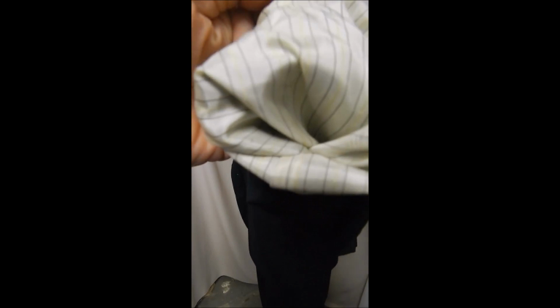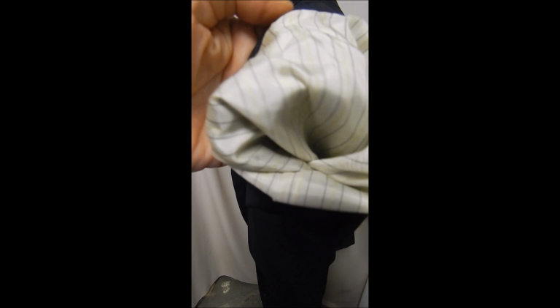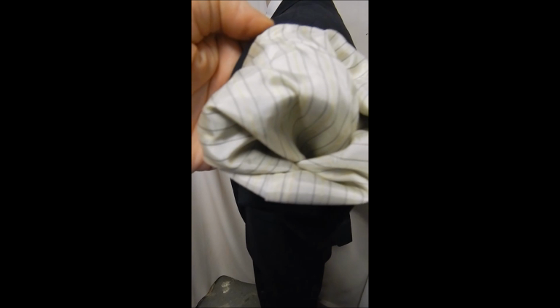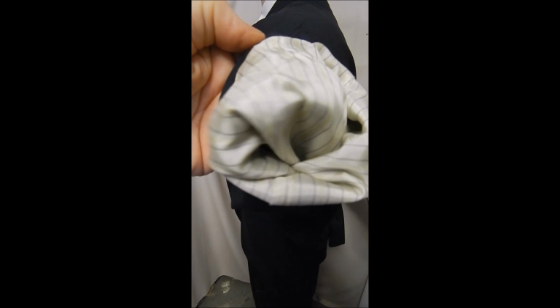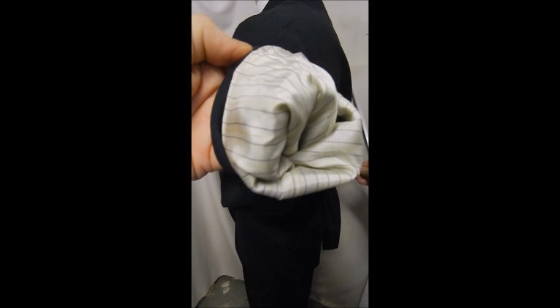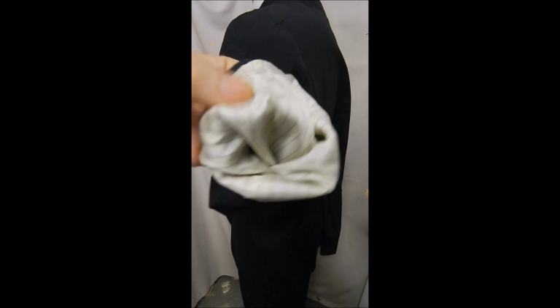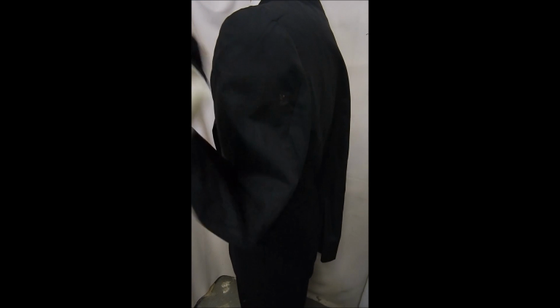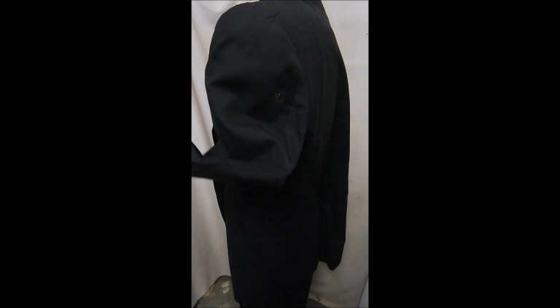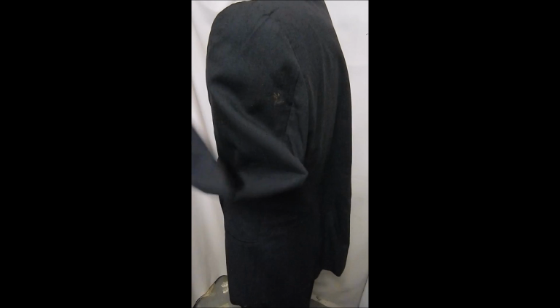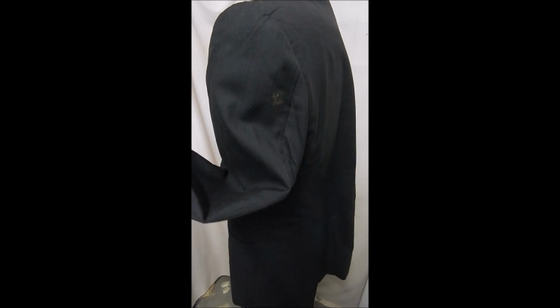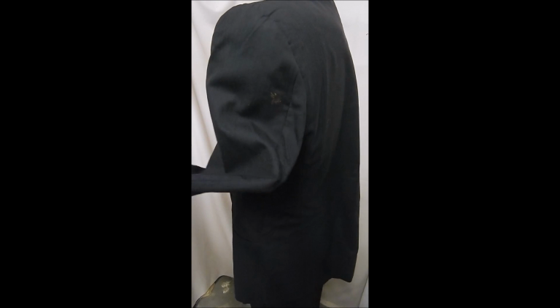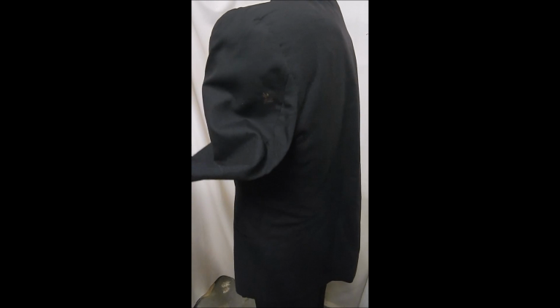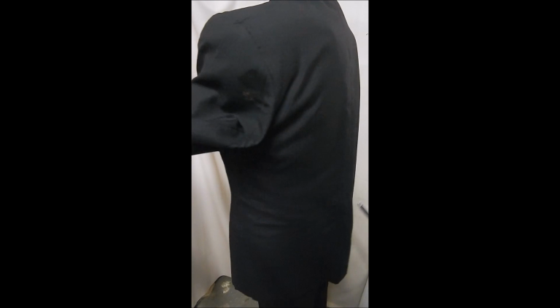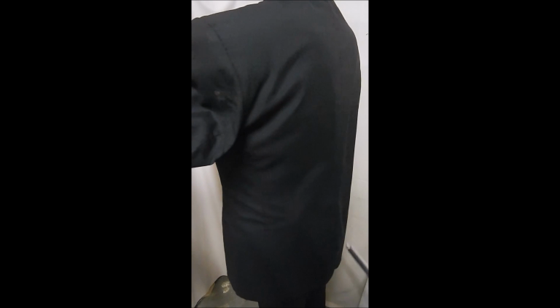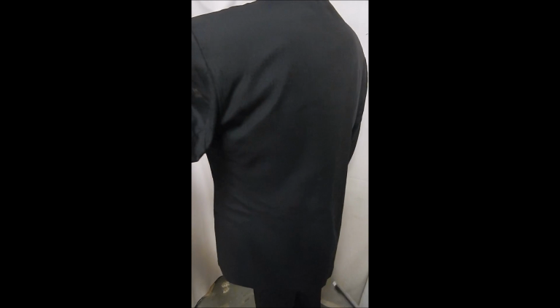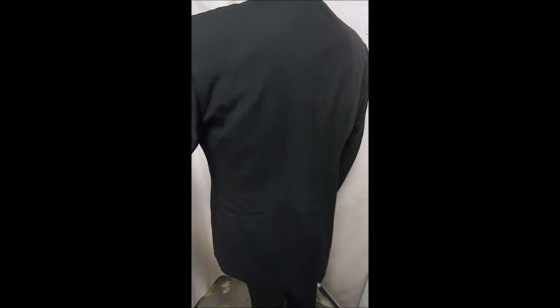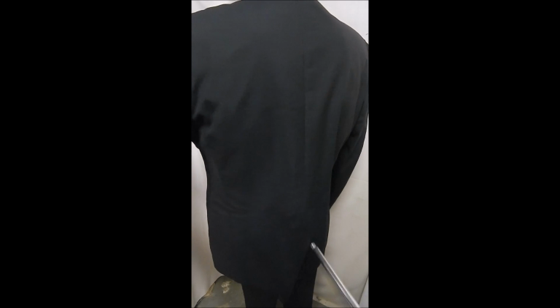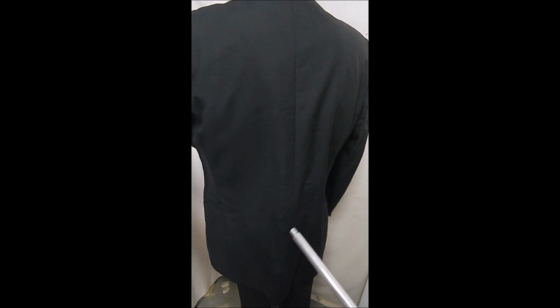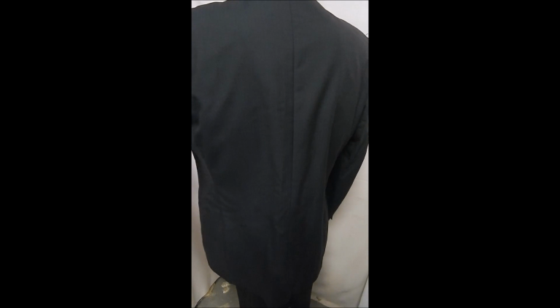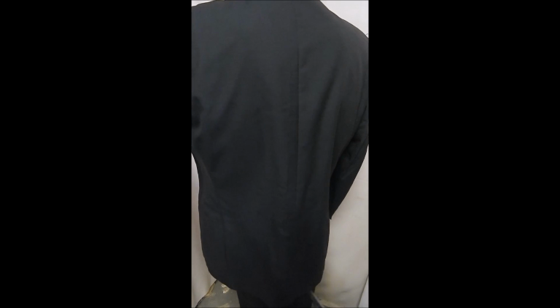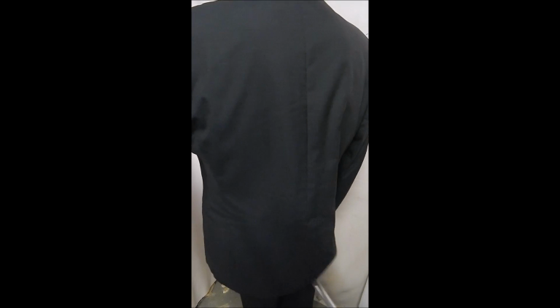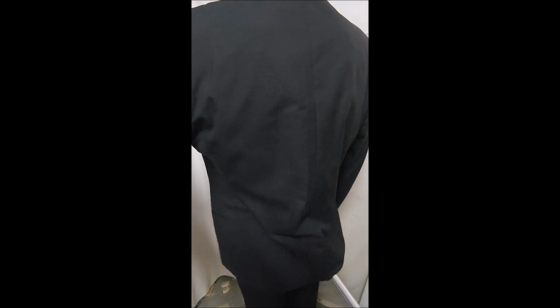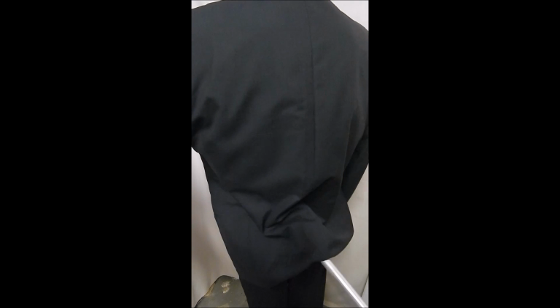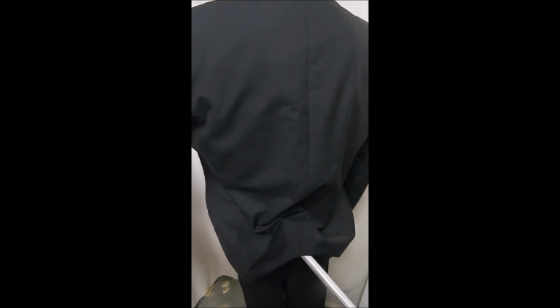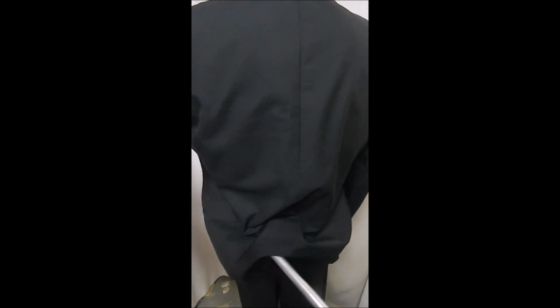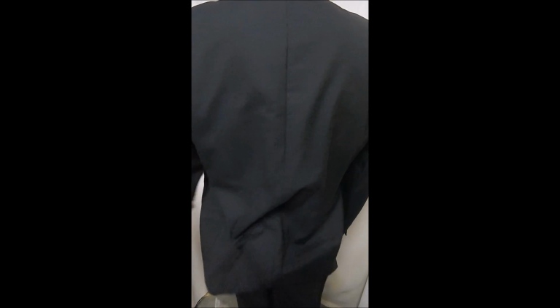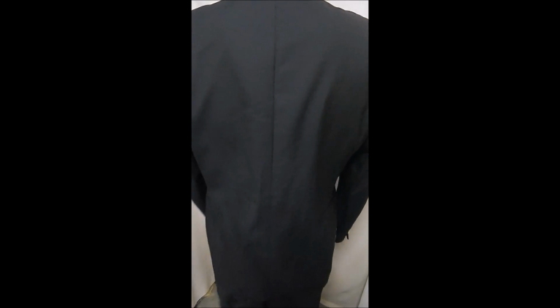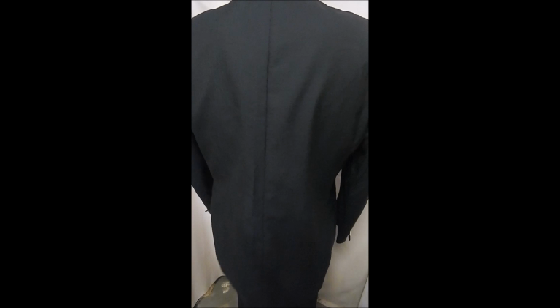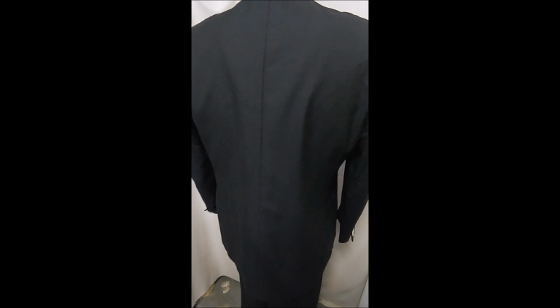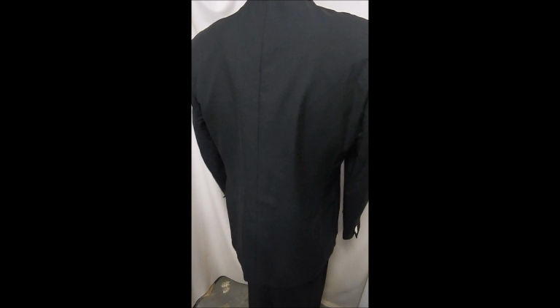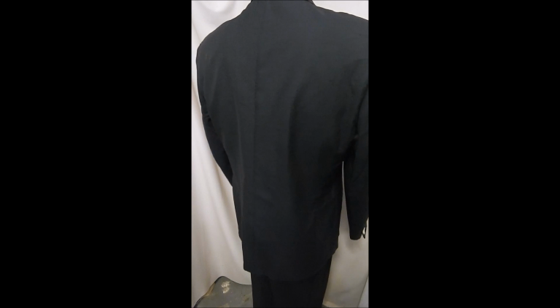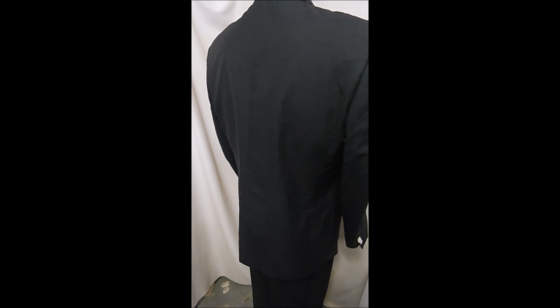You can see inside here, it's perfectly clean. In the rear, no vents.